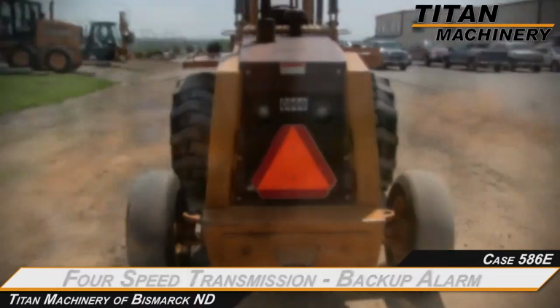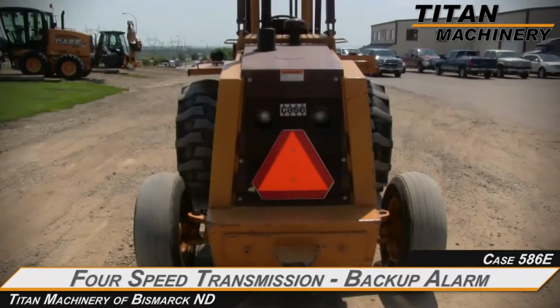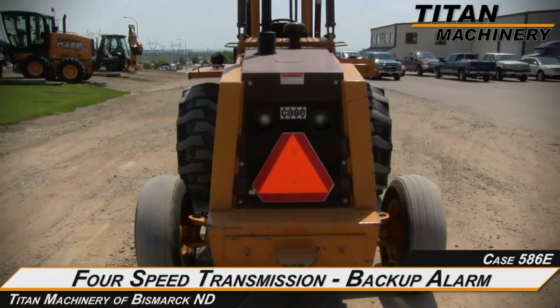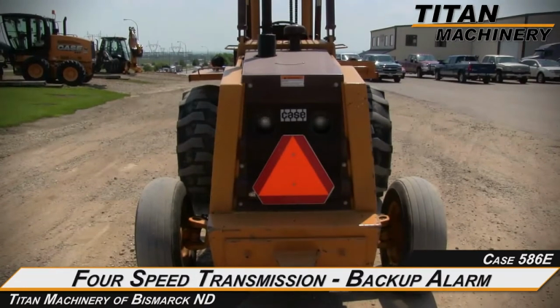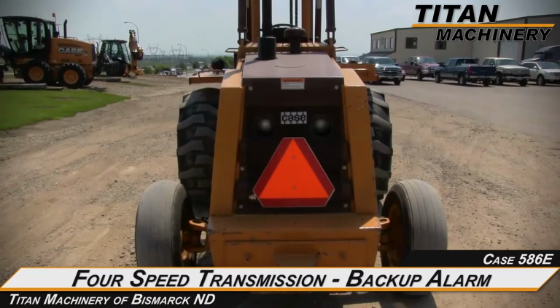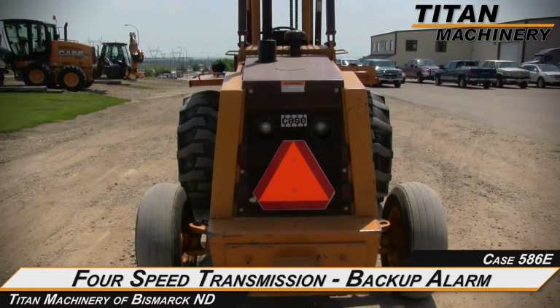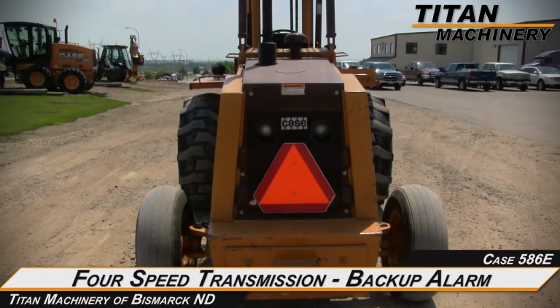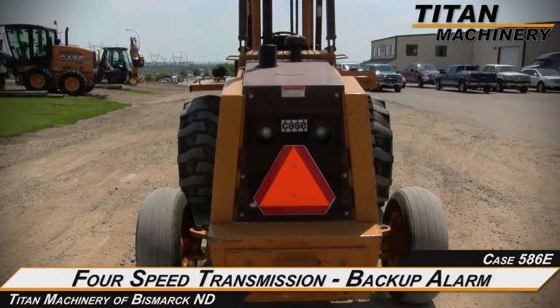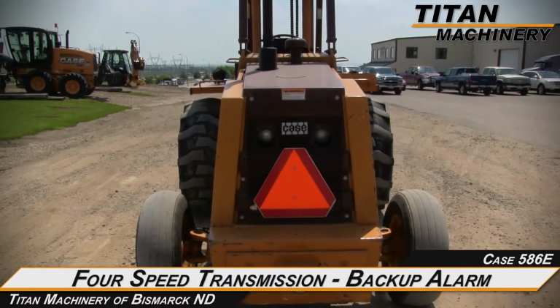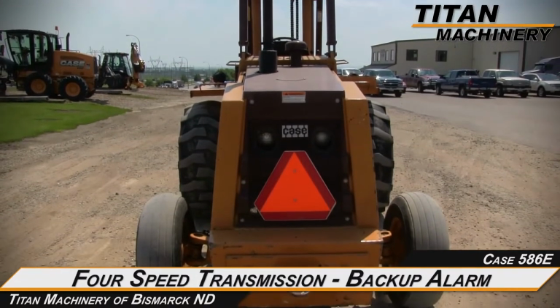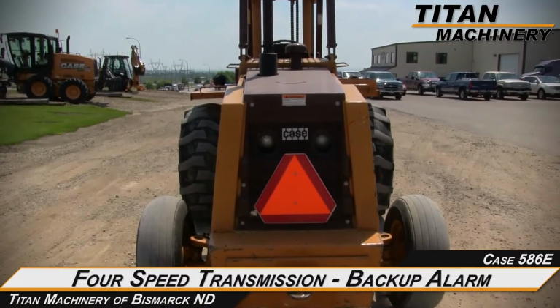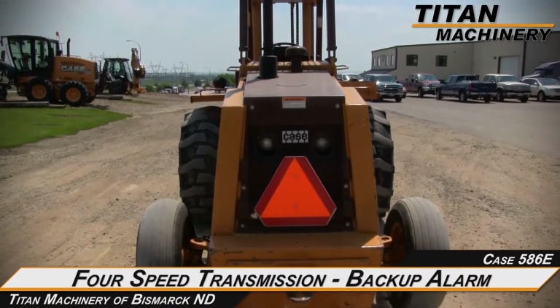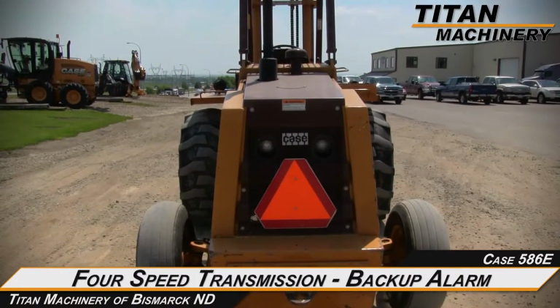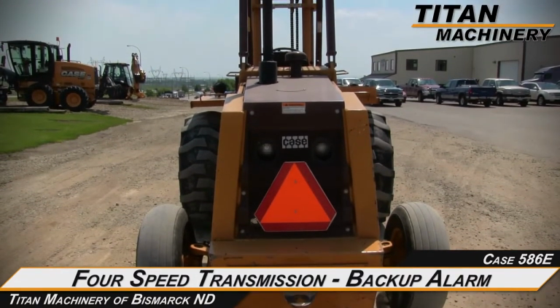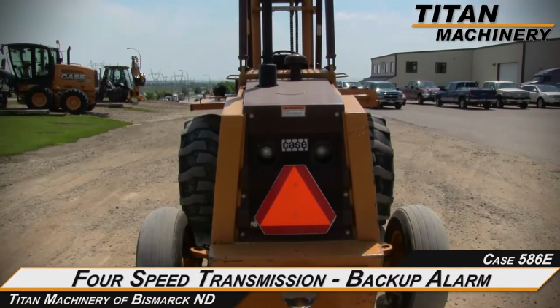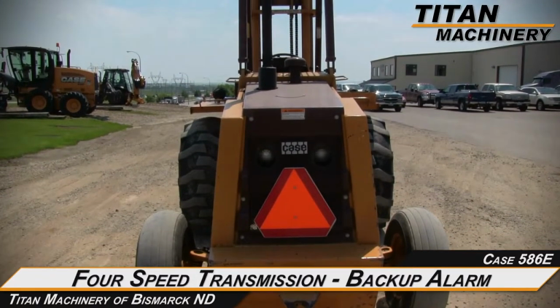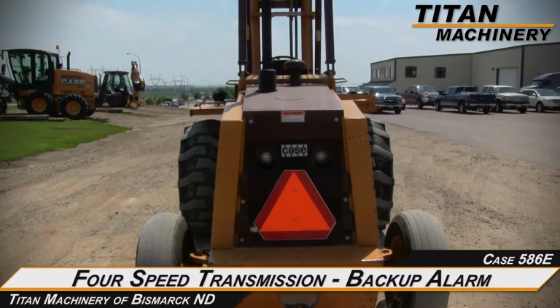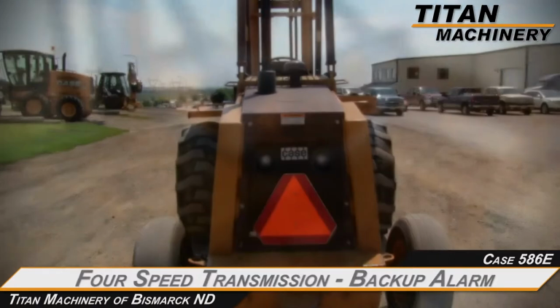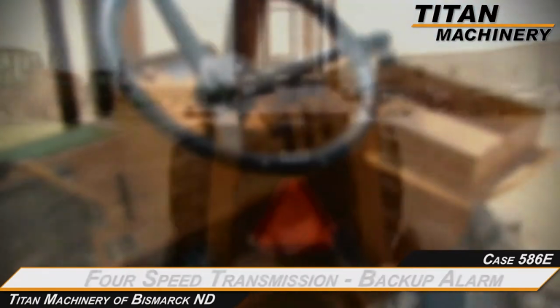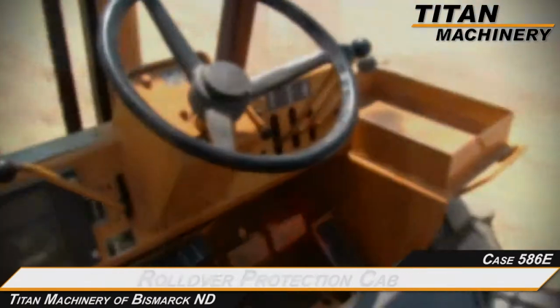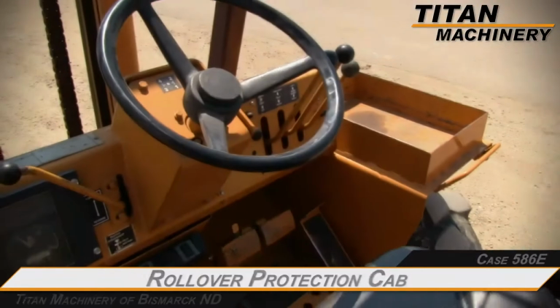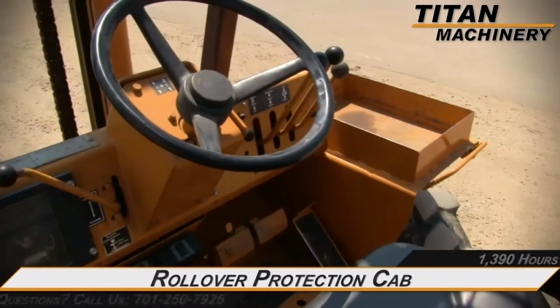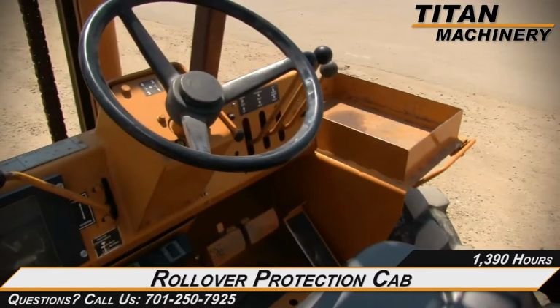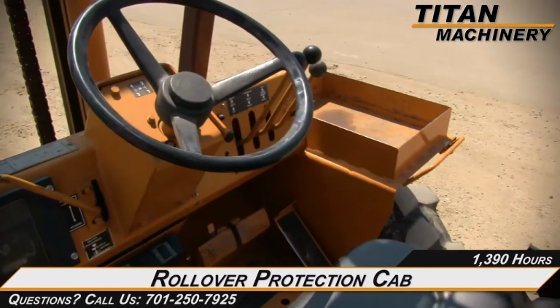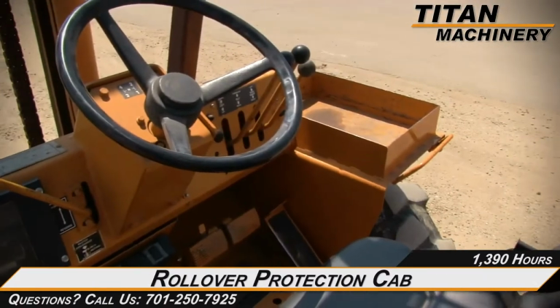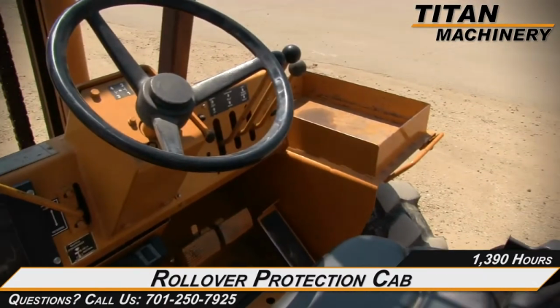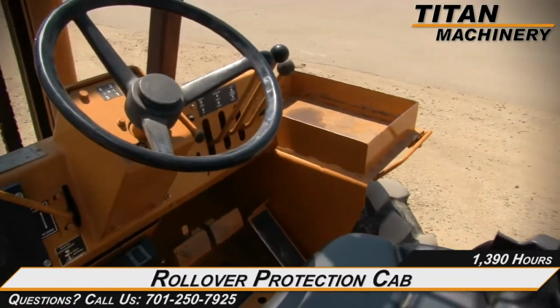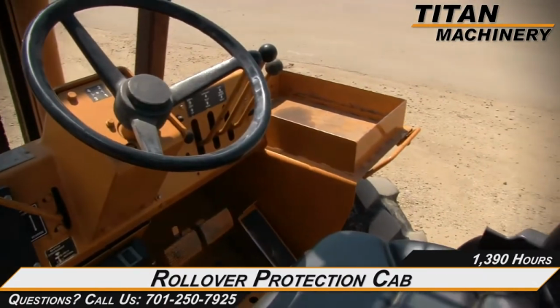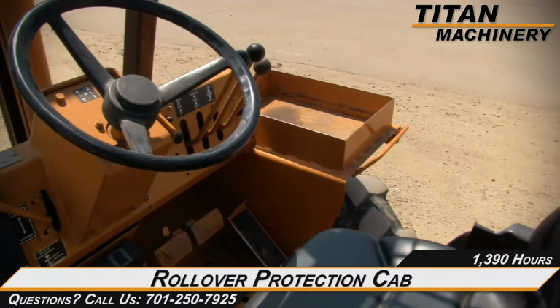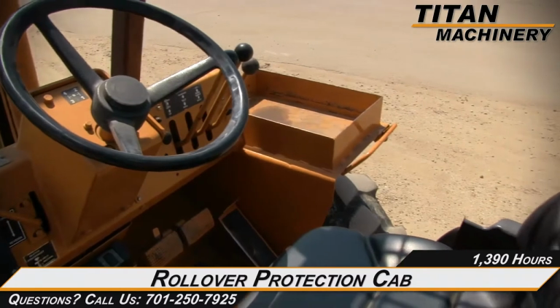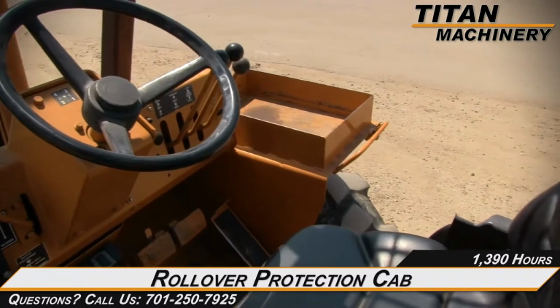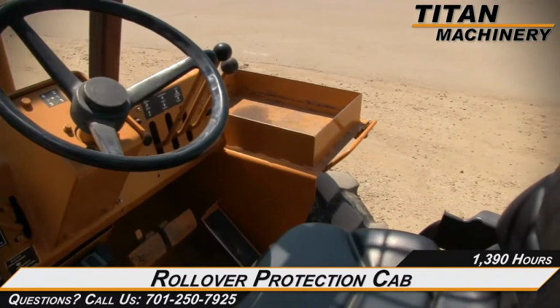It also features a four-speed transmission and backup alarm, and an open rollover protection cab.